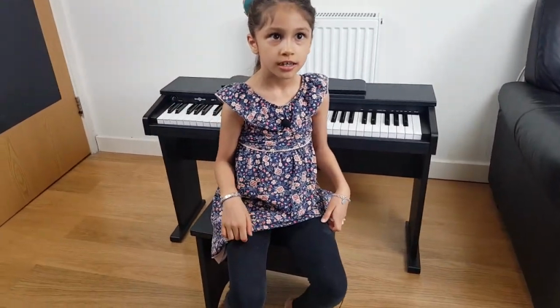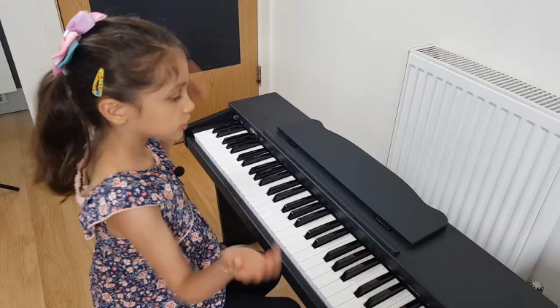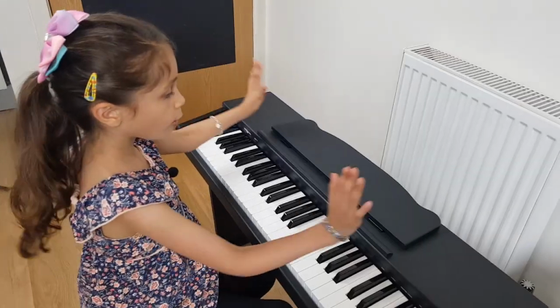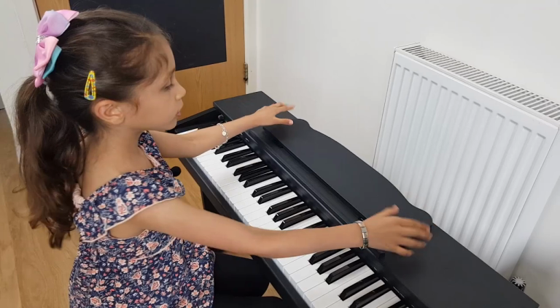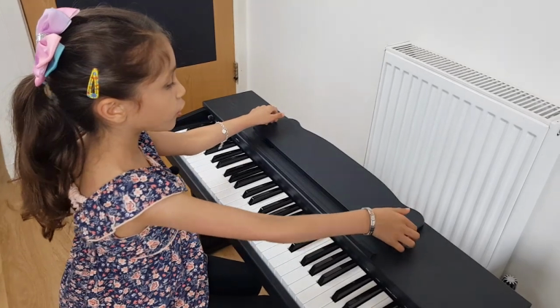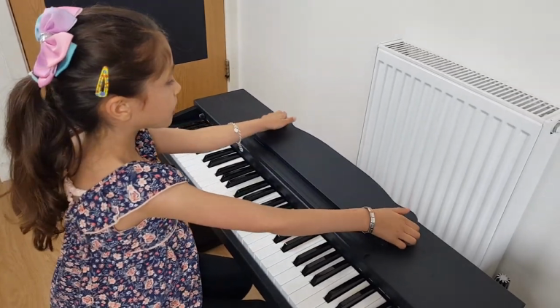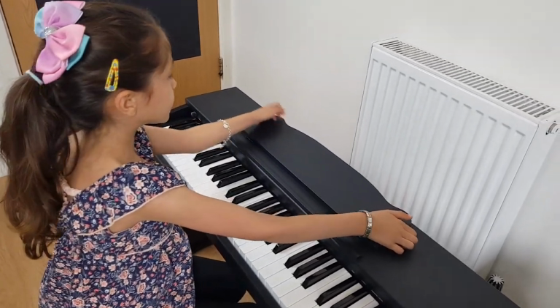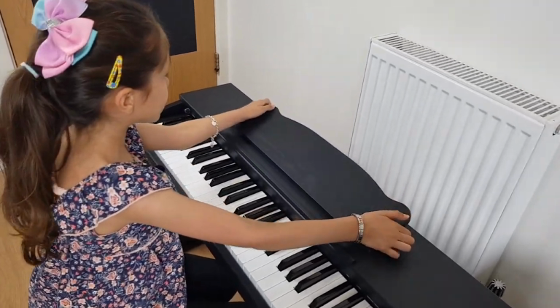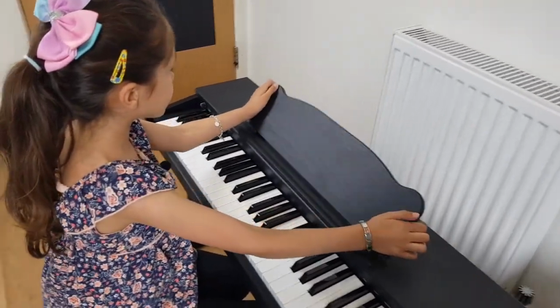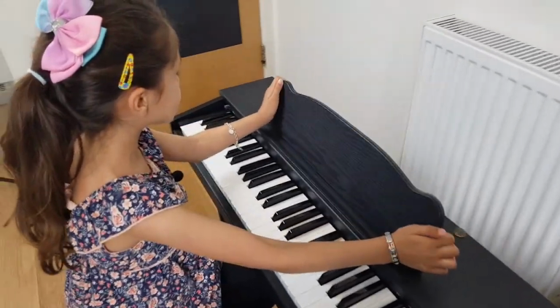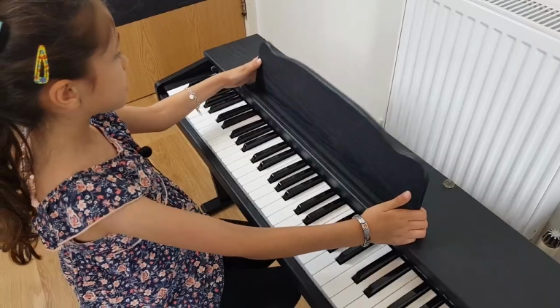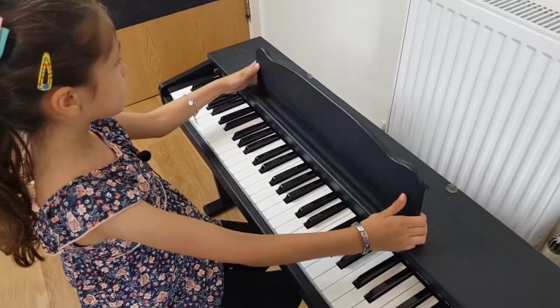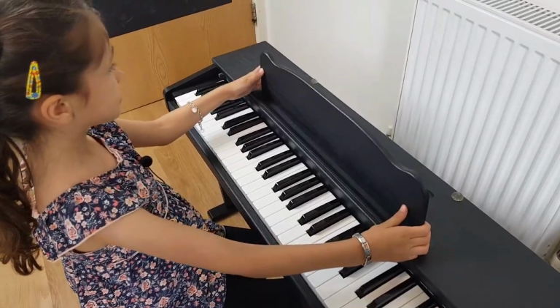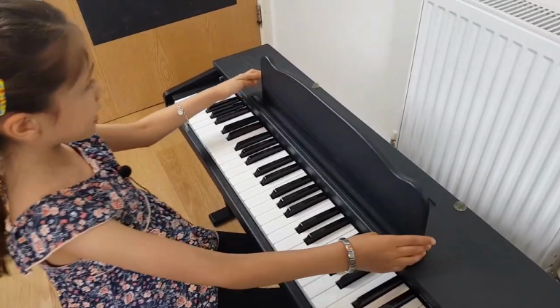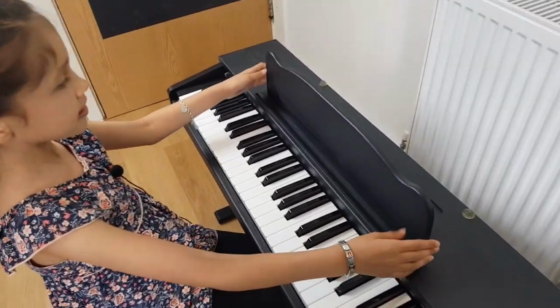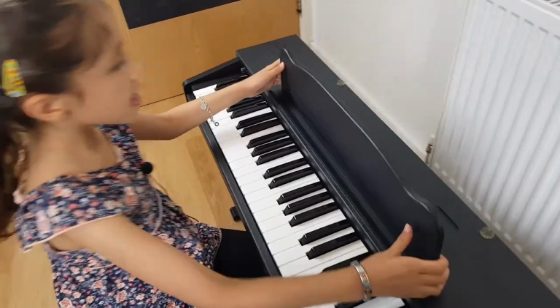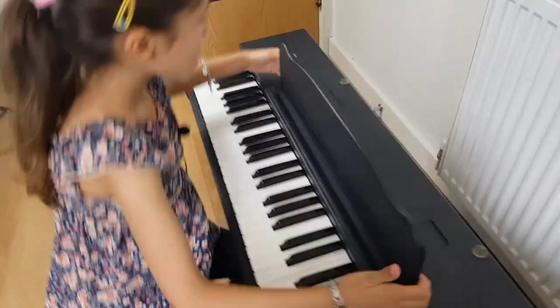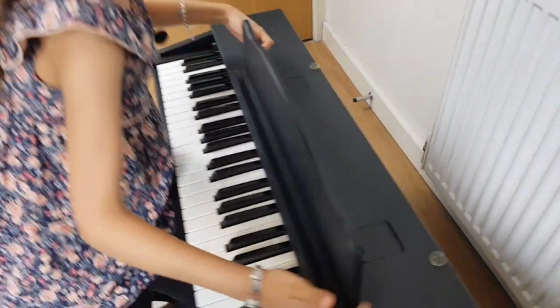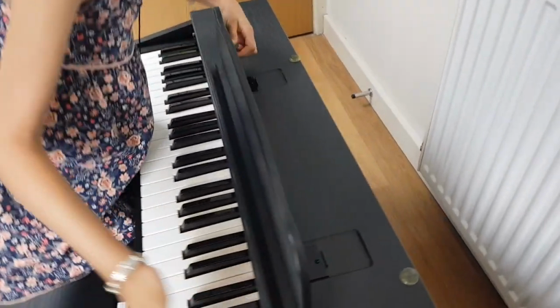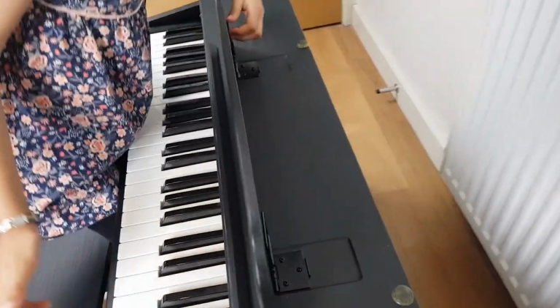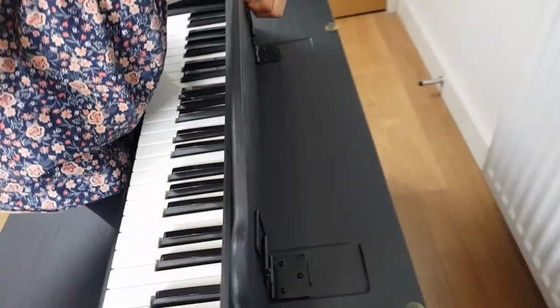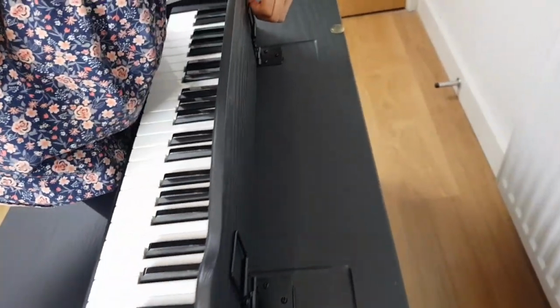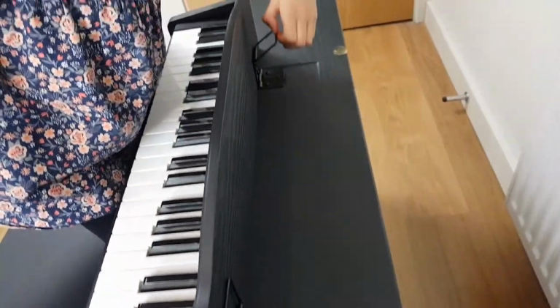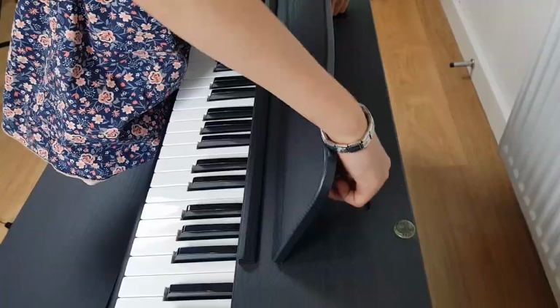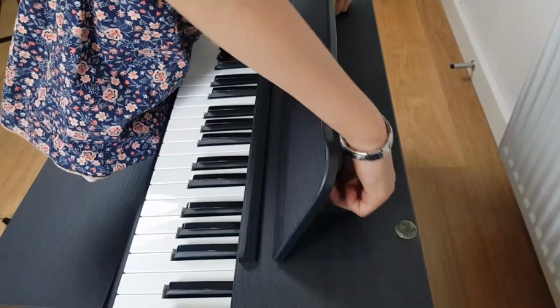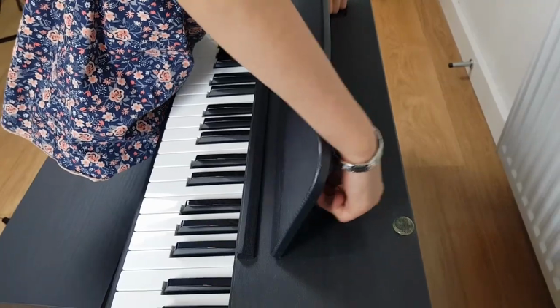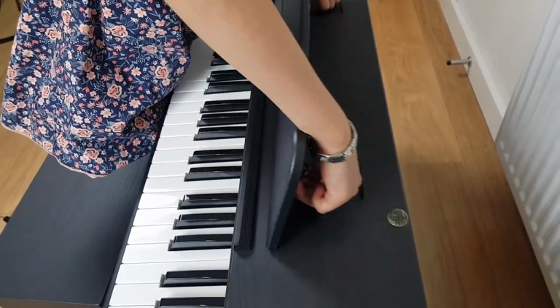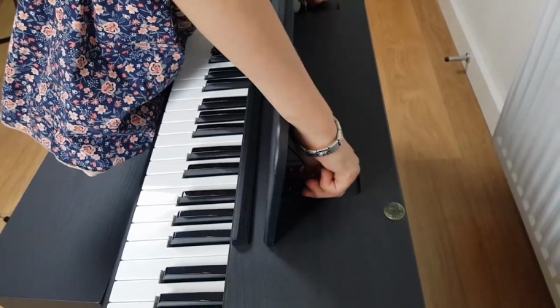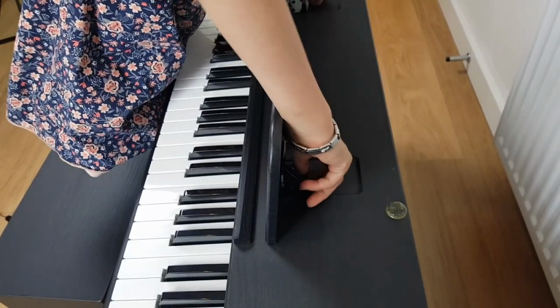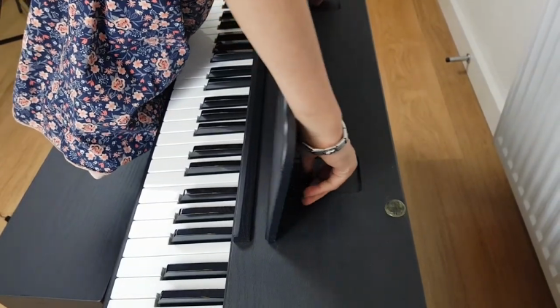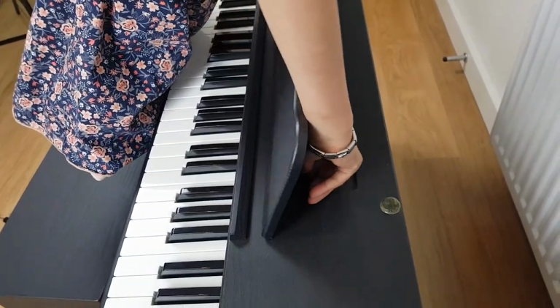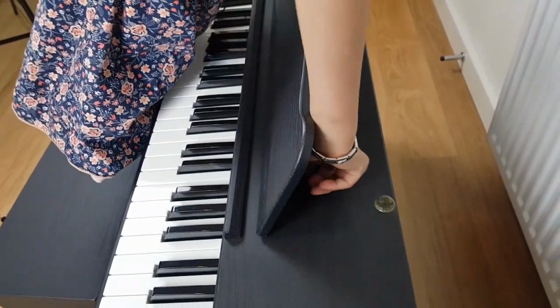It also comes with this music stand, and there are also these clips to hold up the stand.